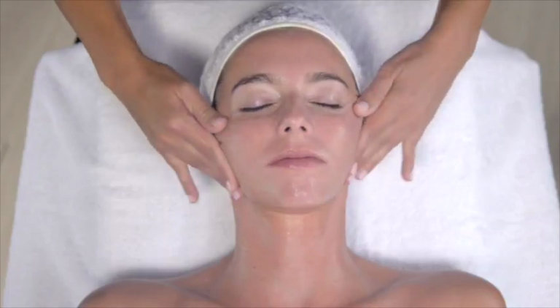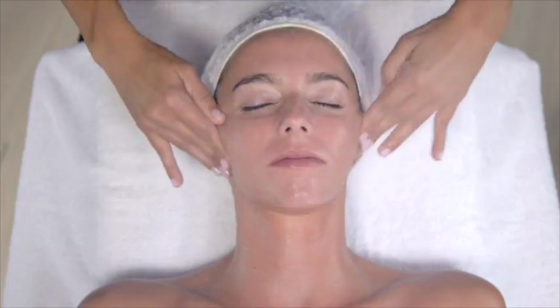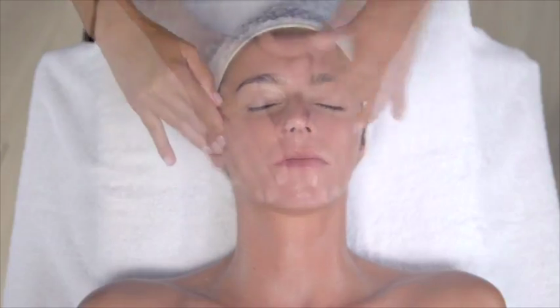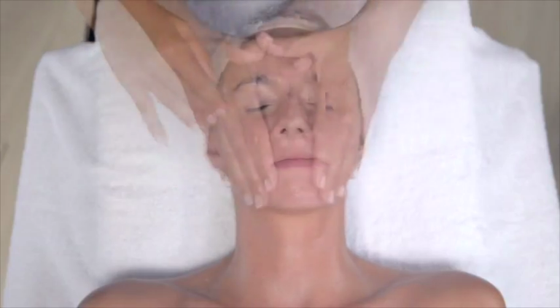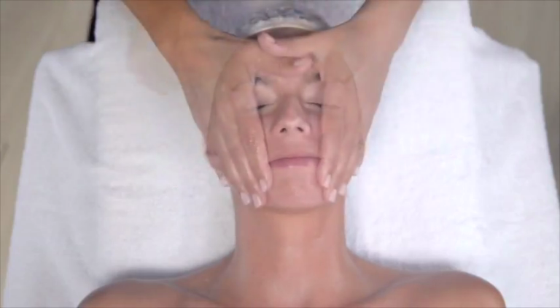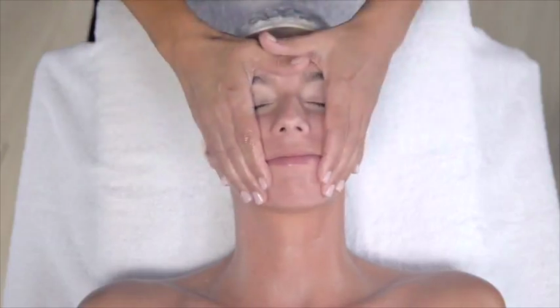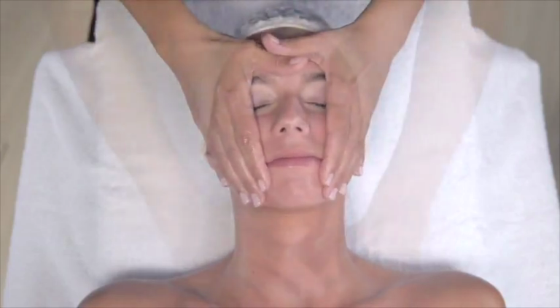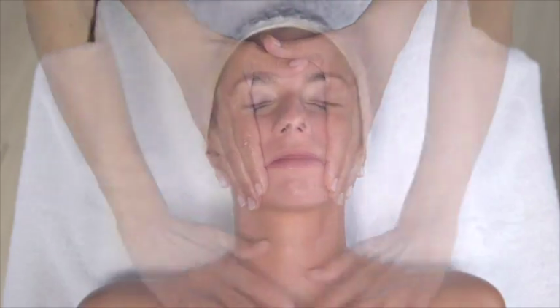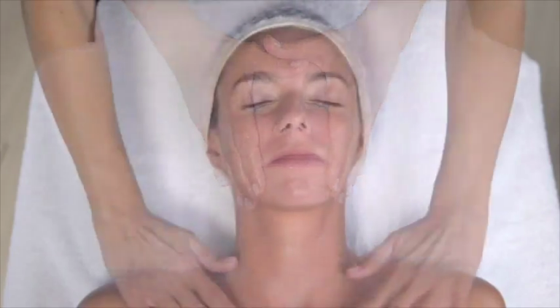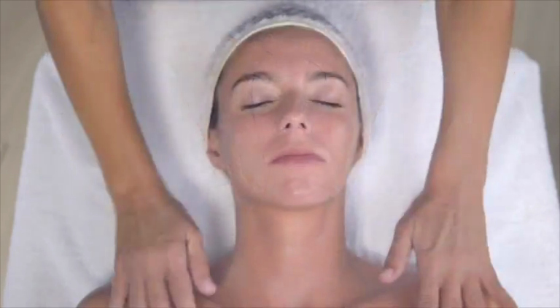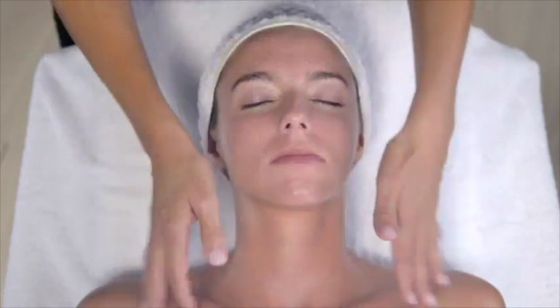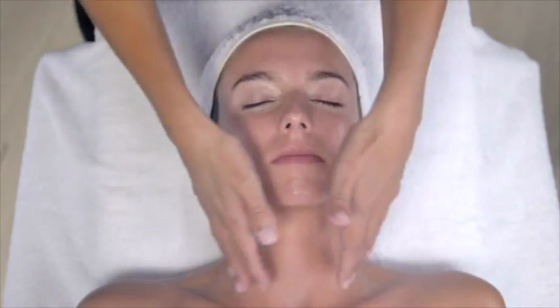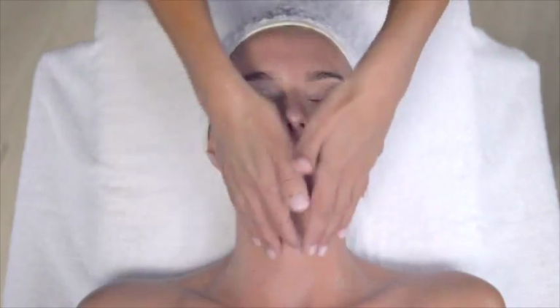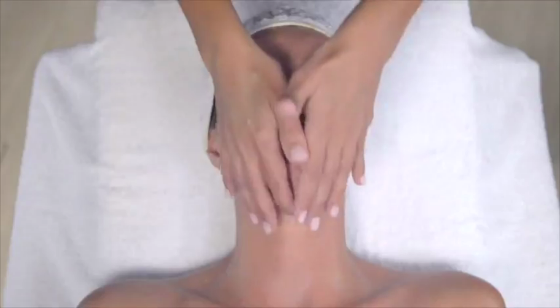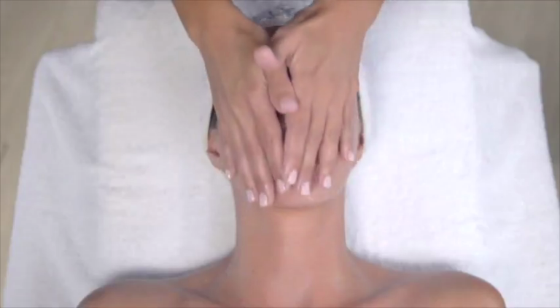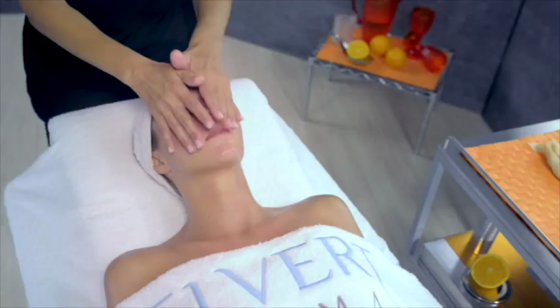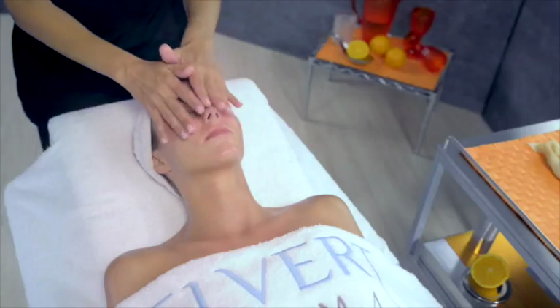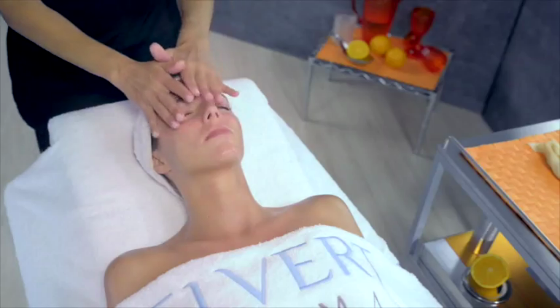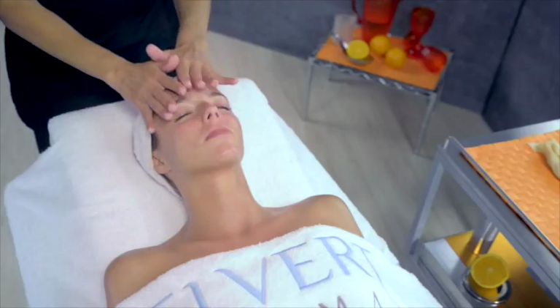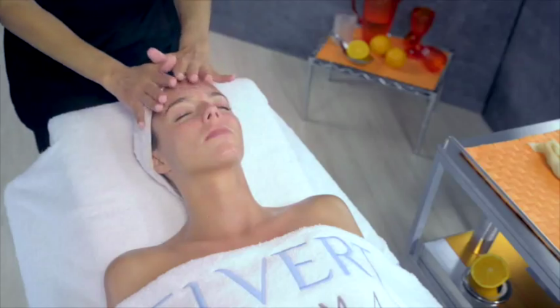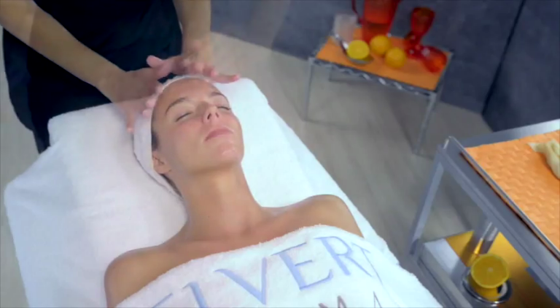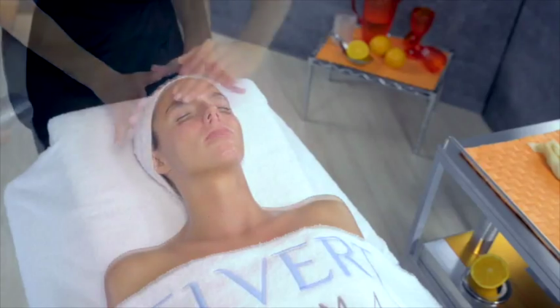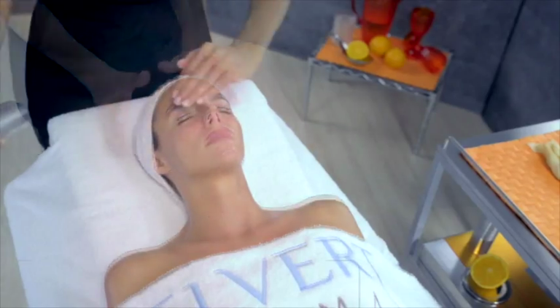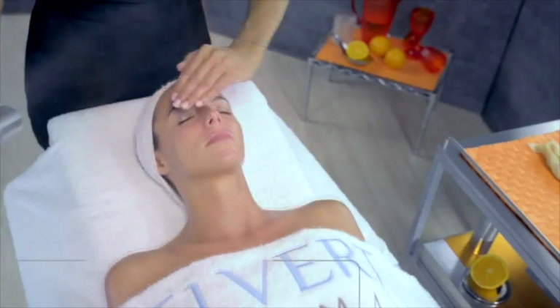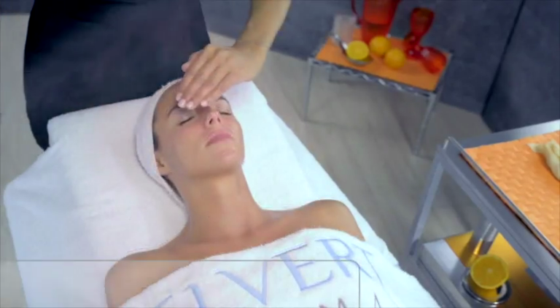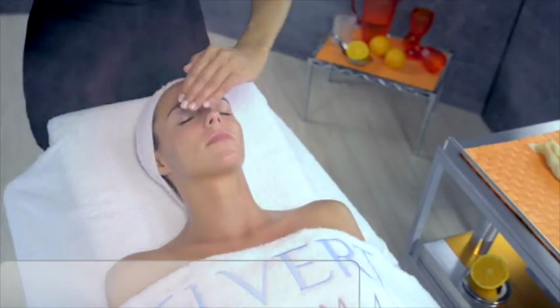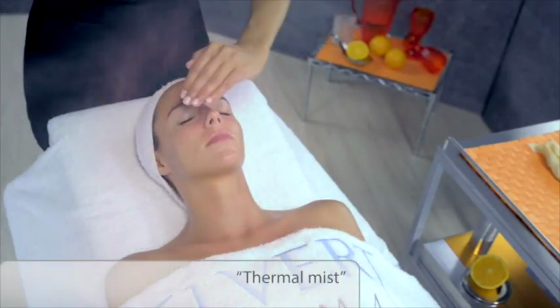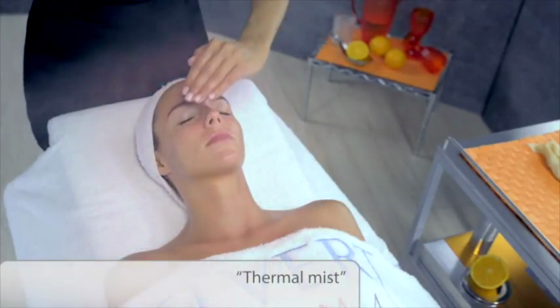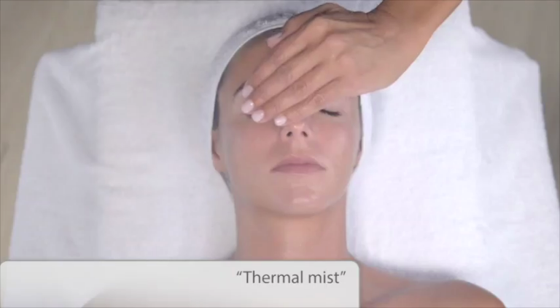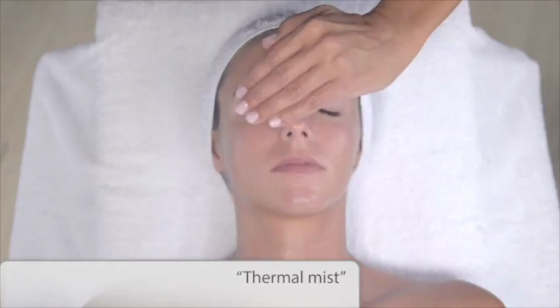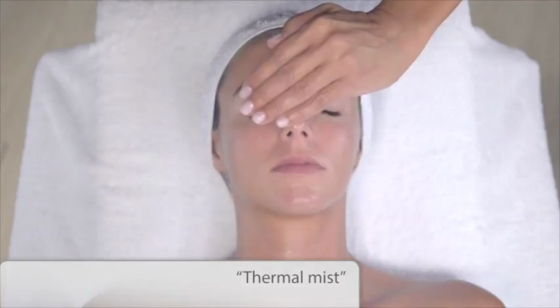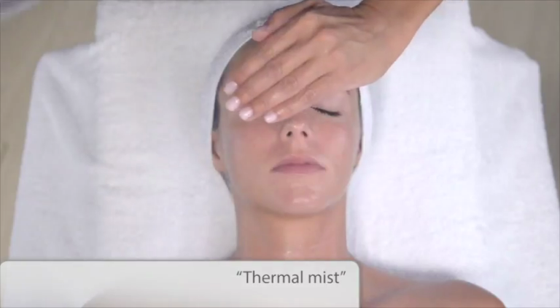Thus, the skin will absorb the utmost of the properties of the whole orange extract, the wild rose and the MAP or Pro Vitamin C.